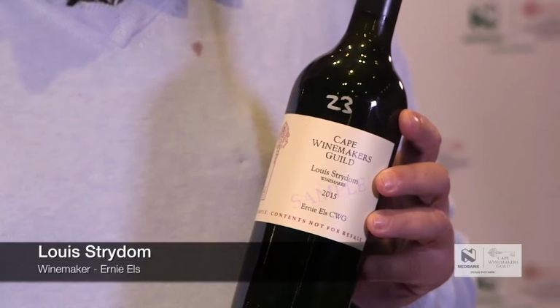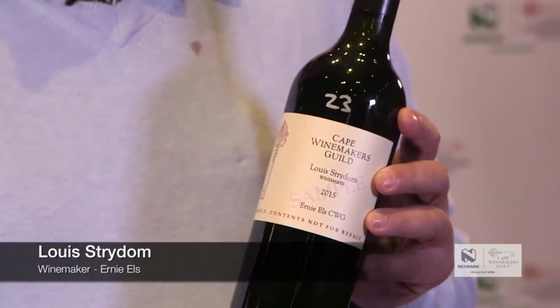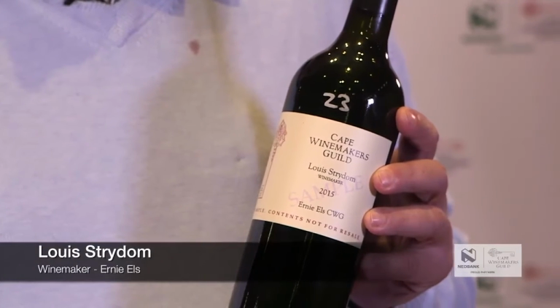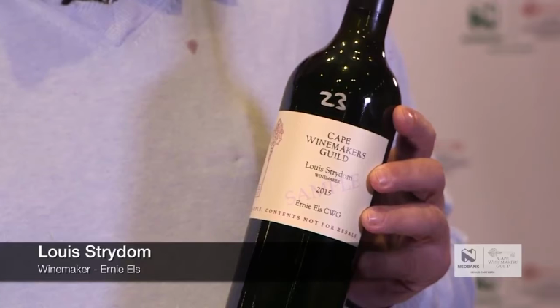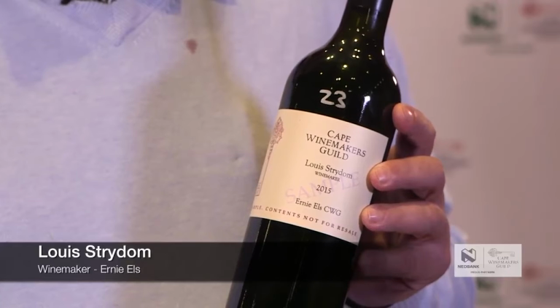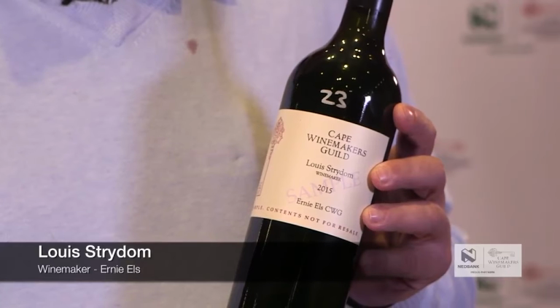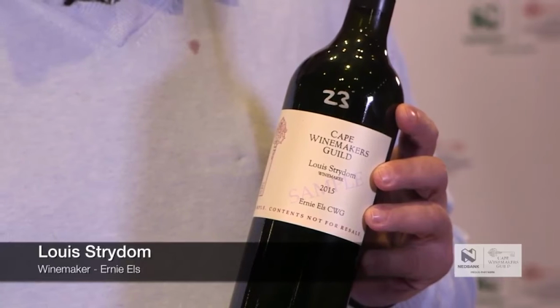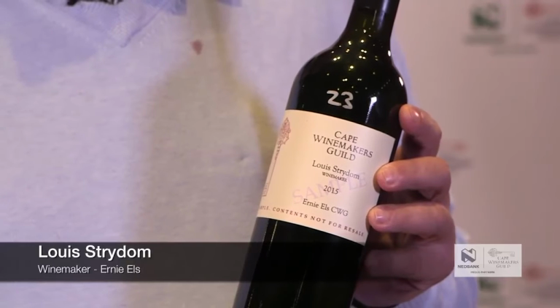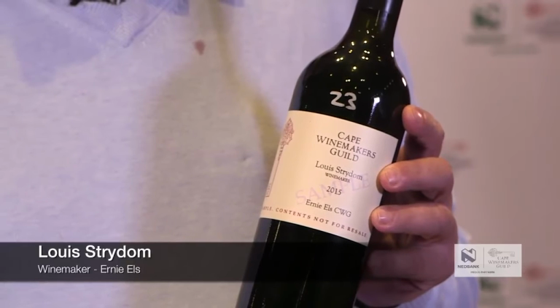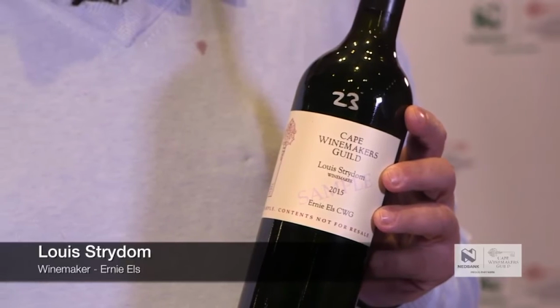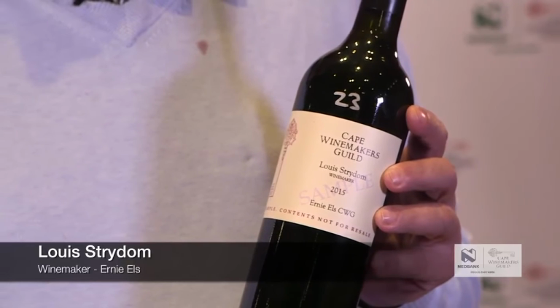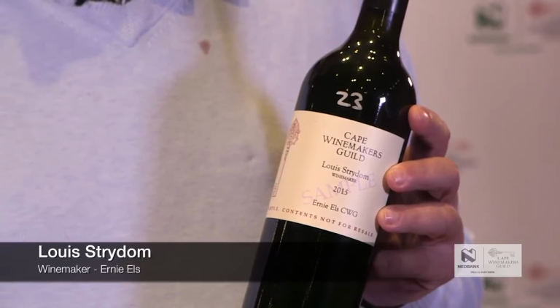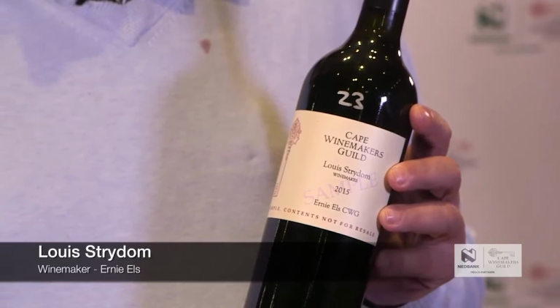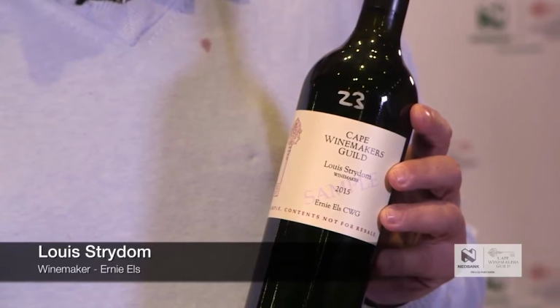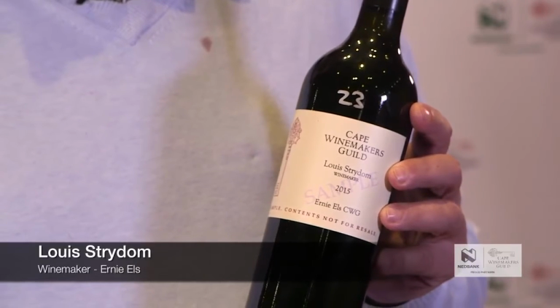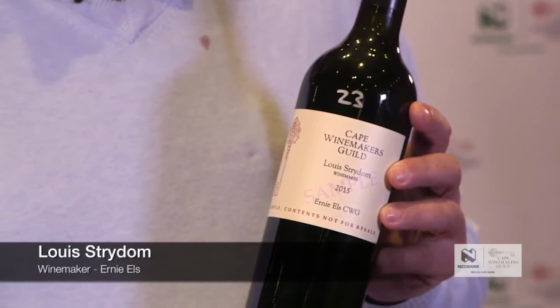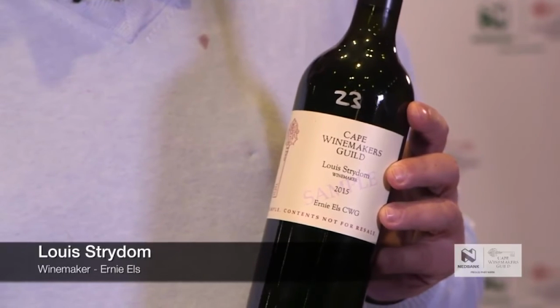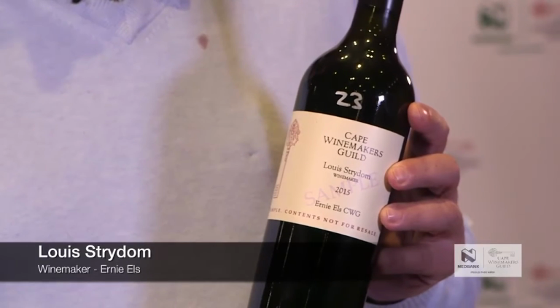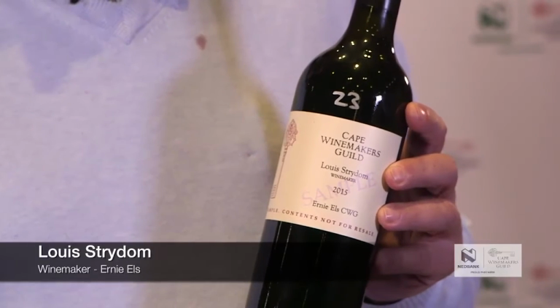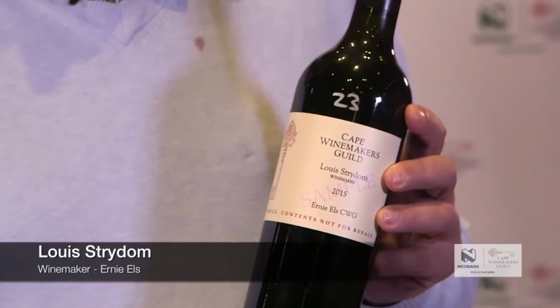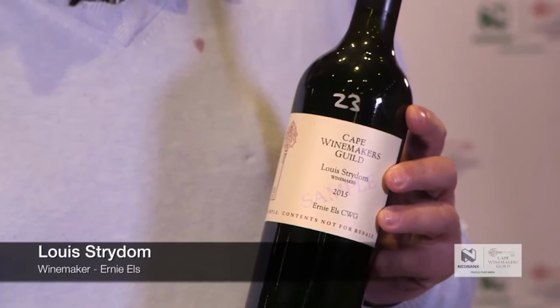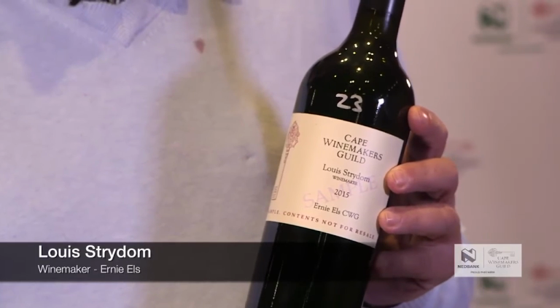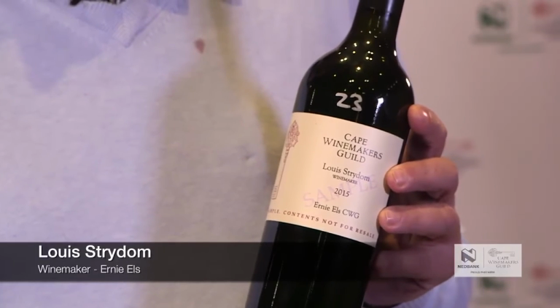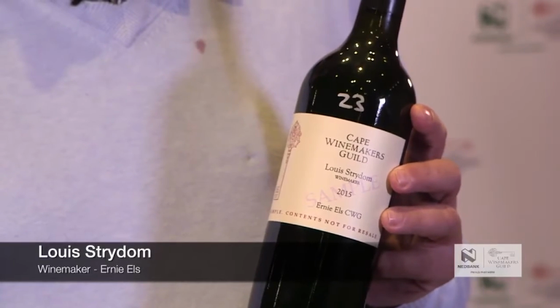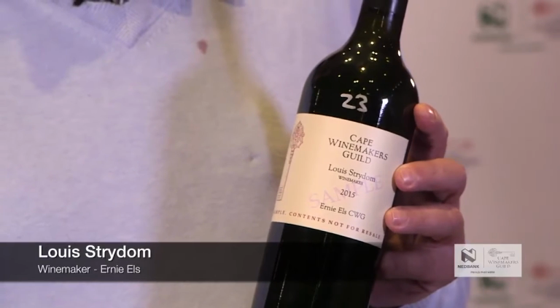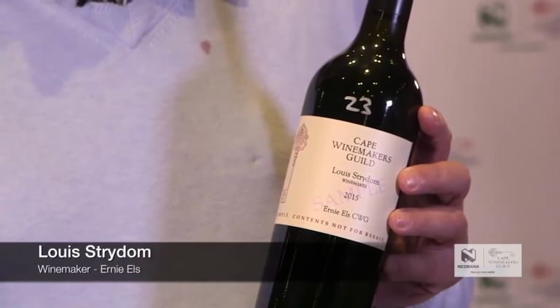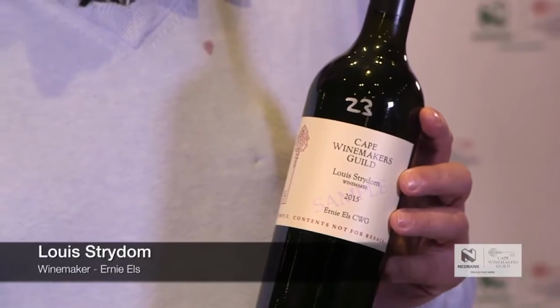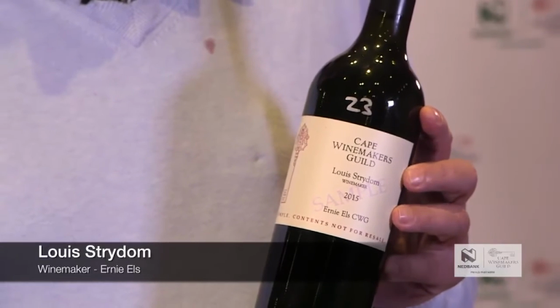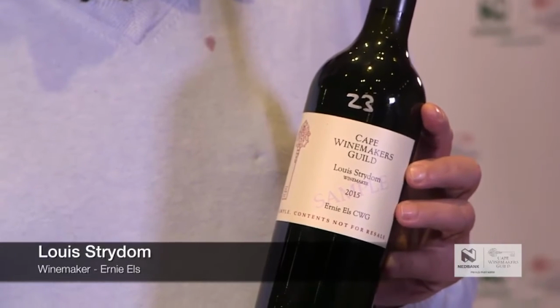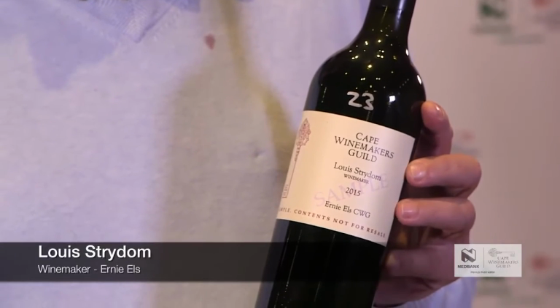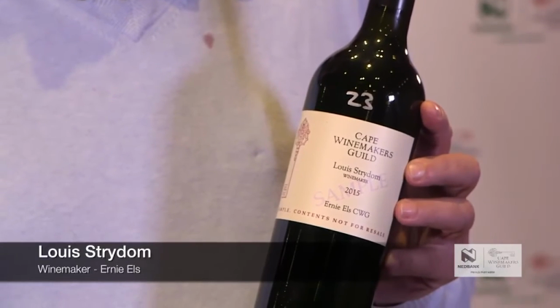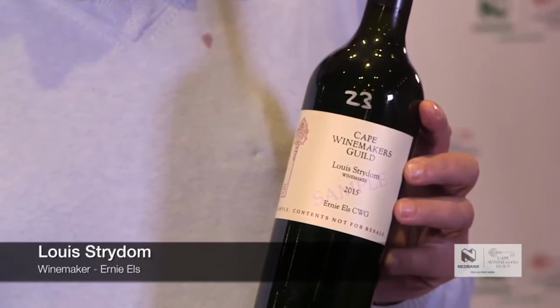It's 60% Cabernet Sauvignon, 30% Shiraz, and 10% Cinsault.